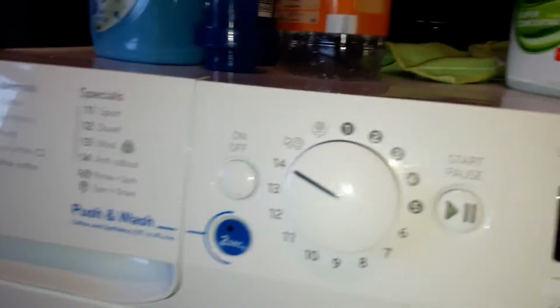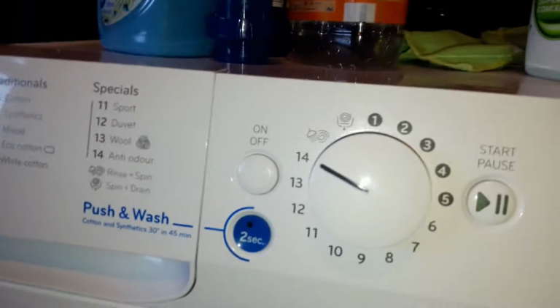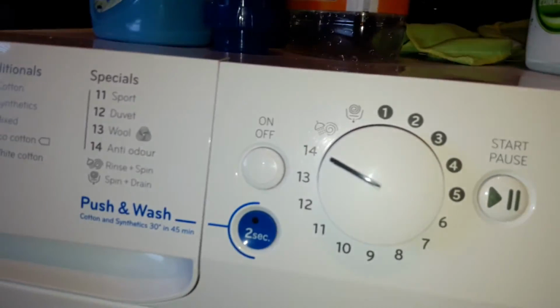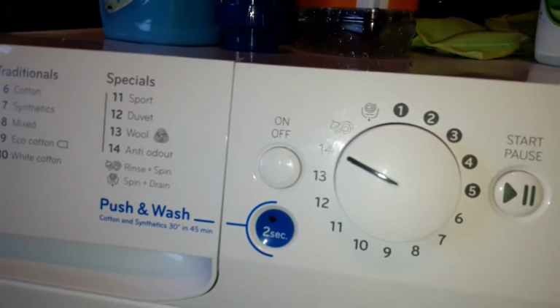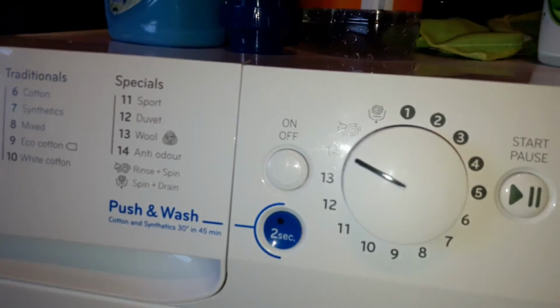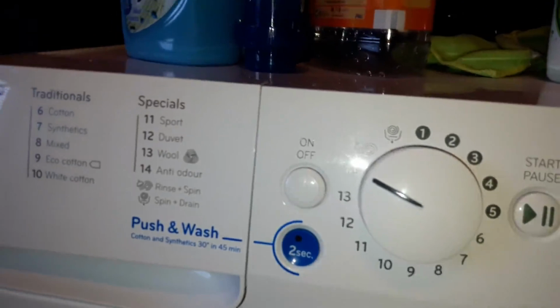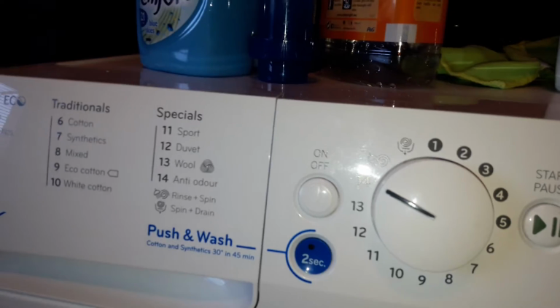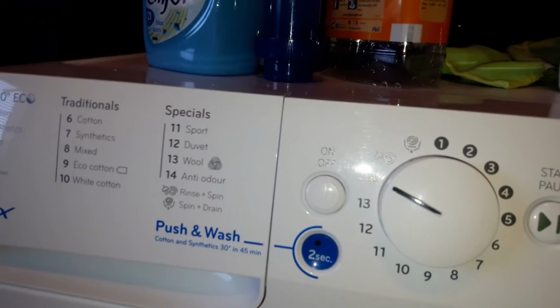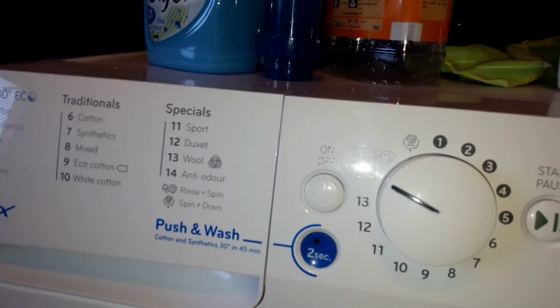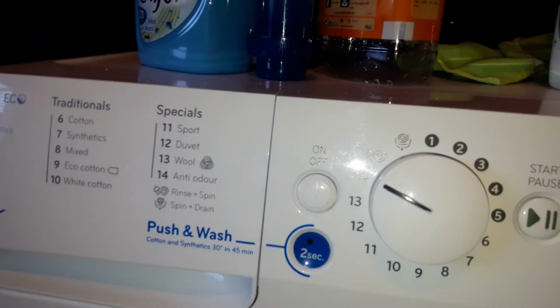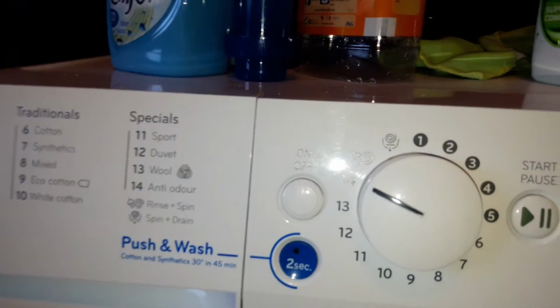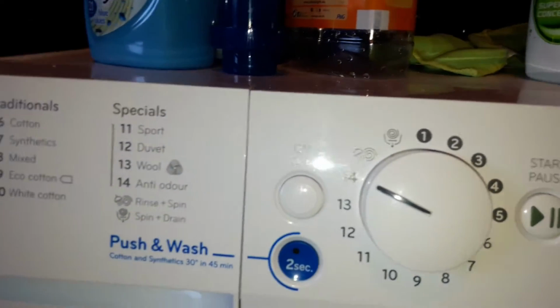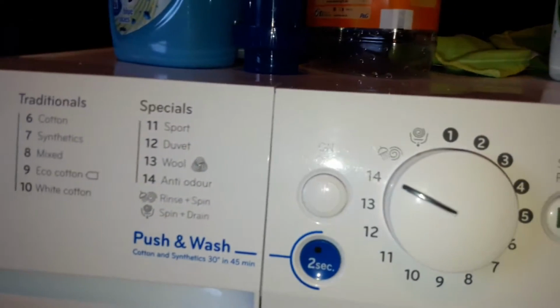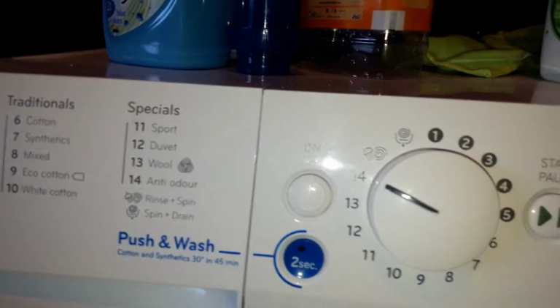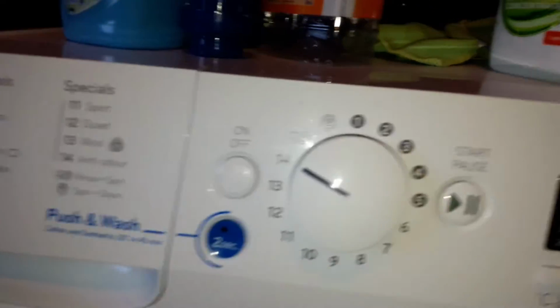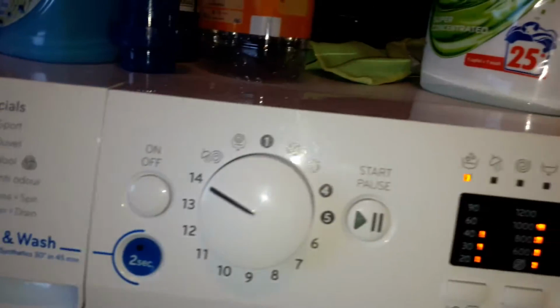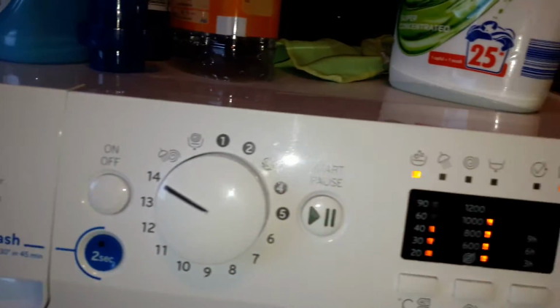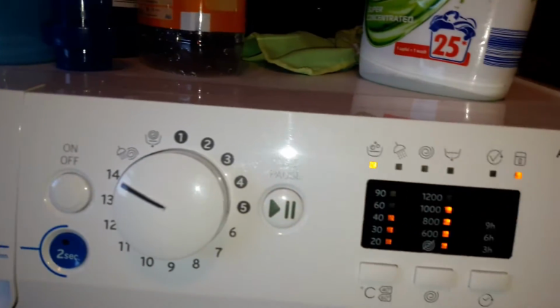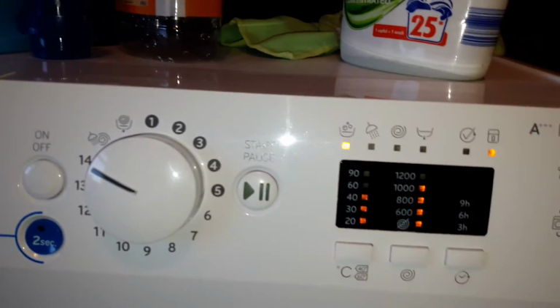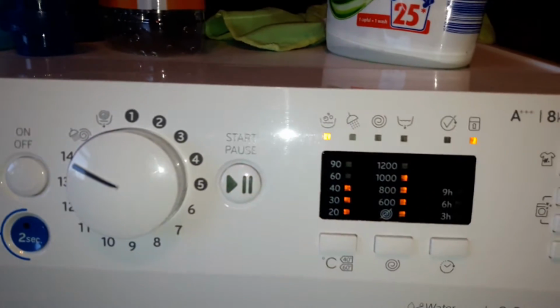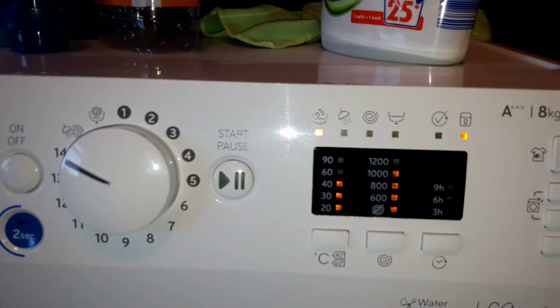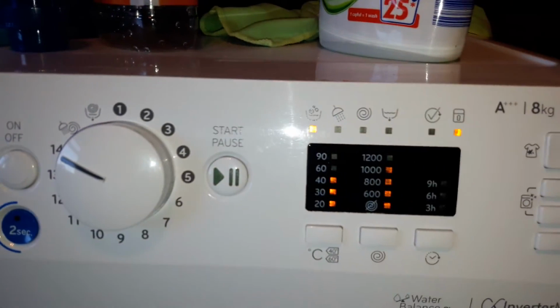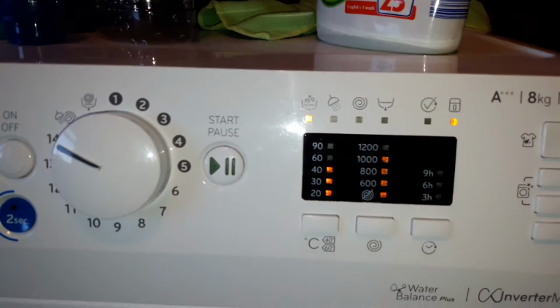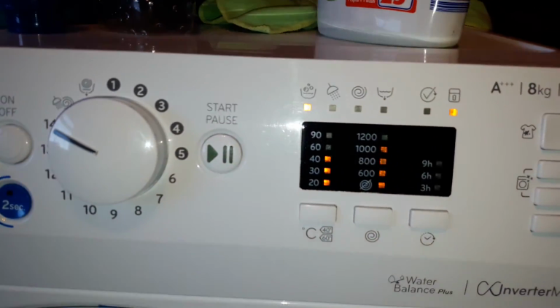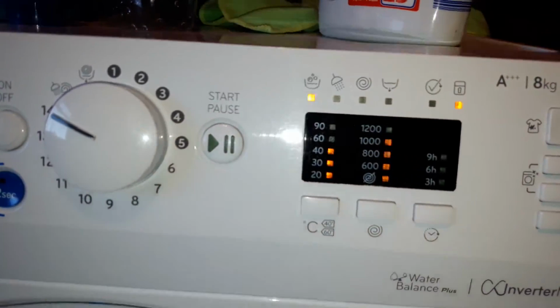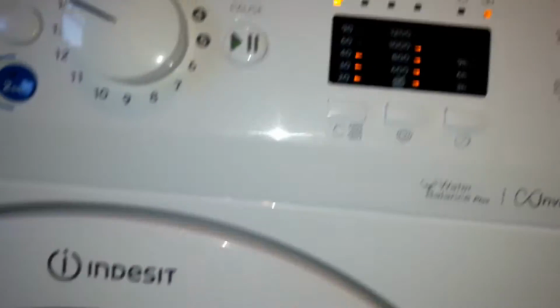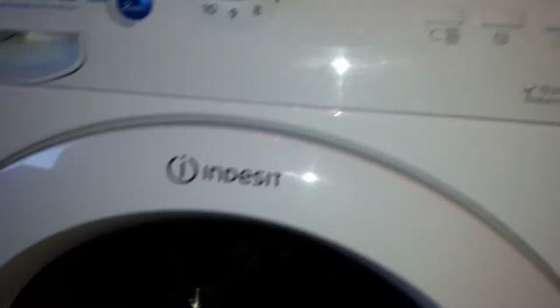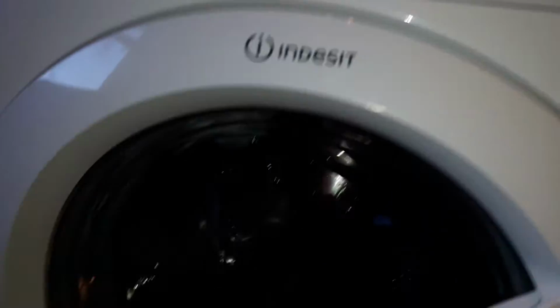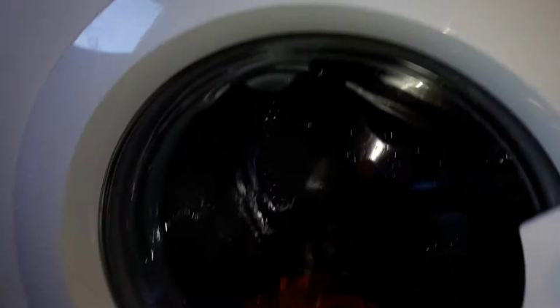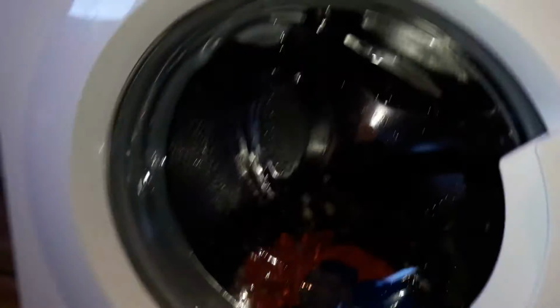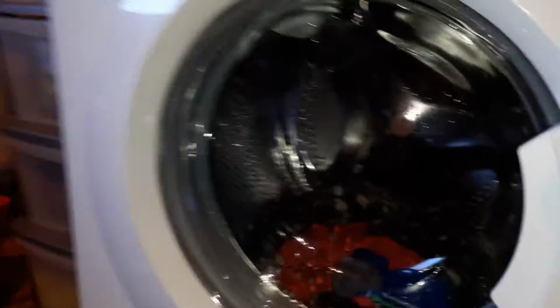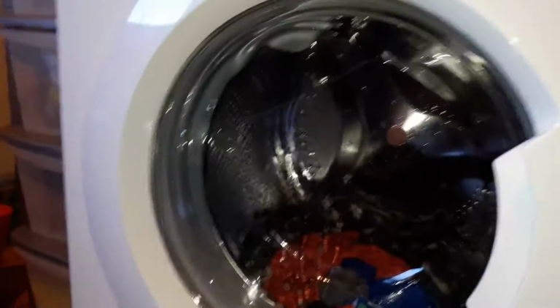Program 14, which is that one — 40 degrees, 1000 RPM.